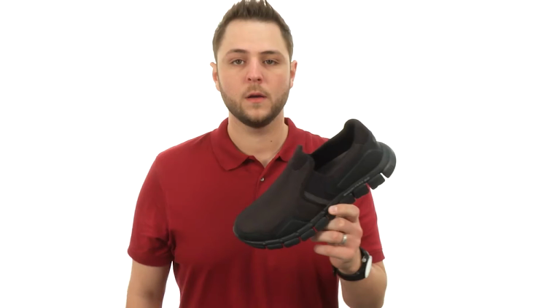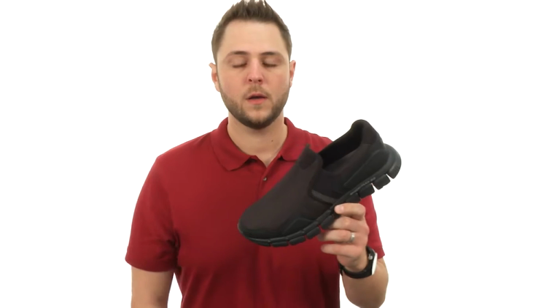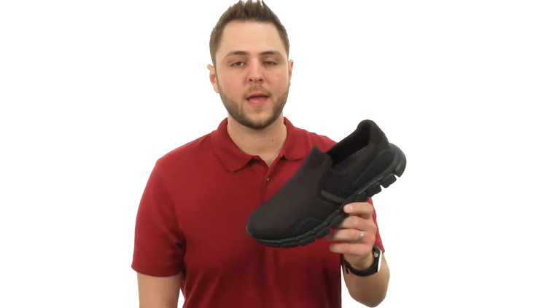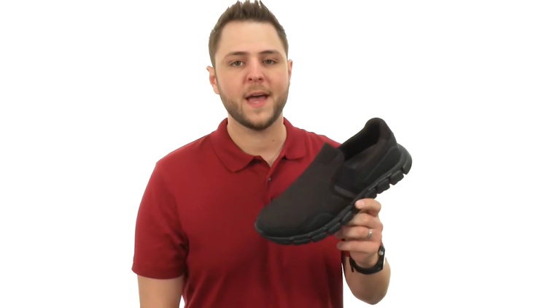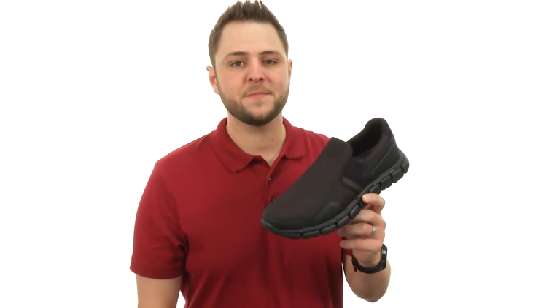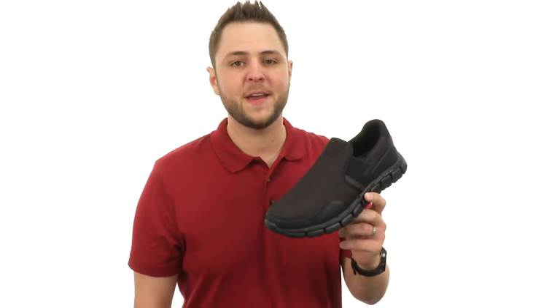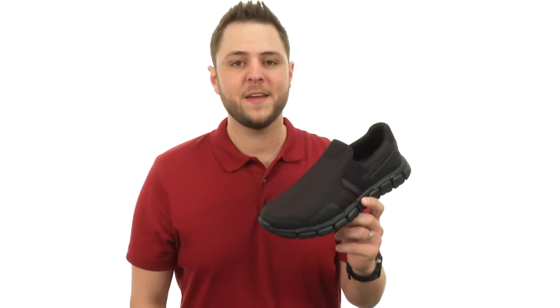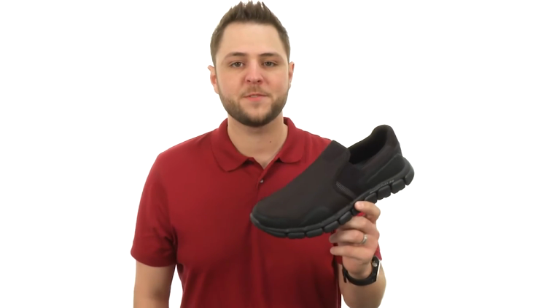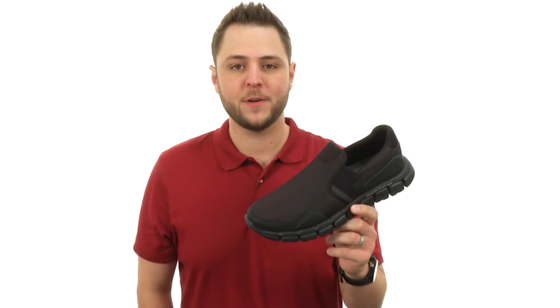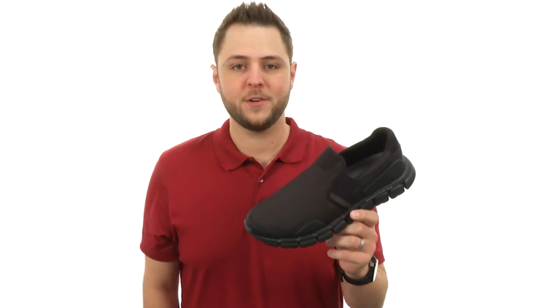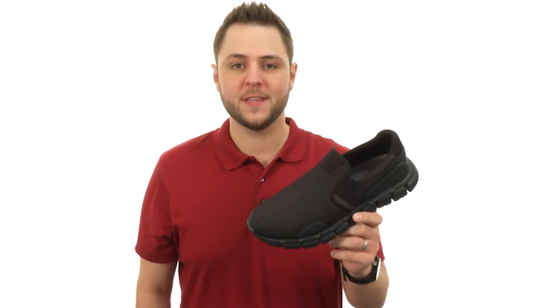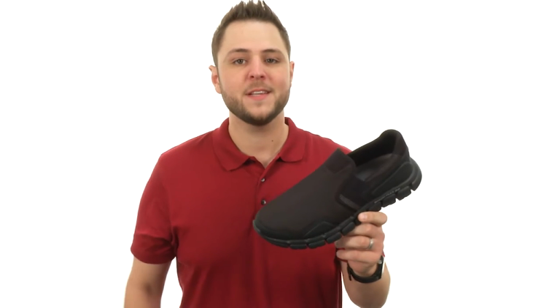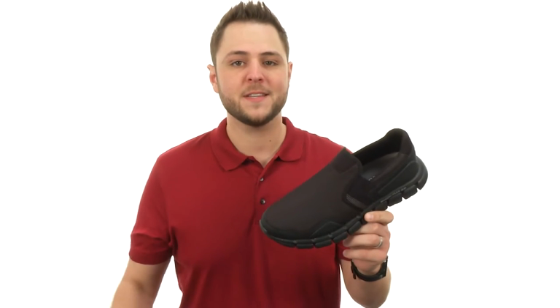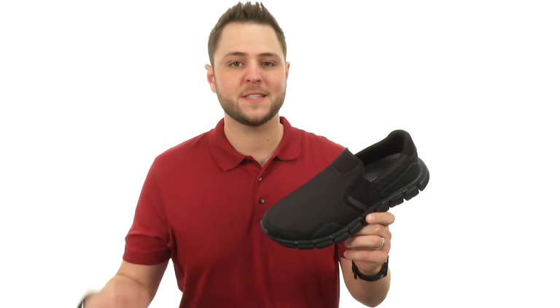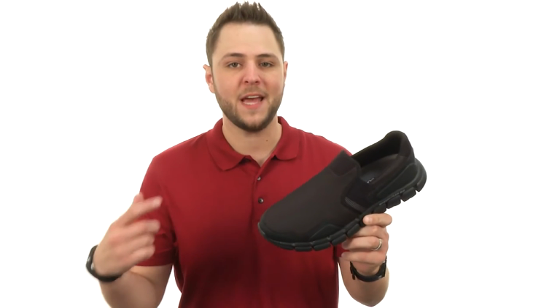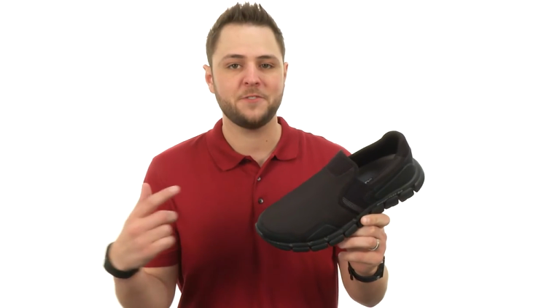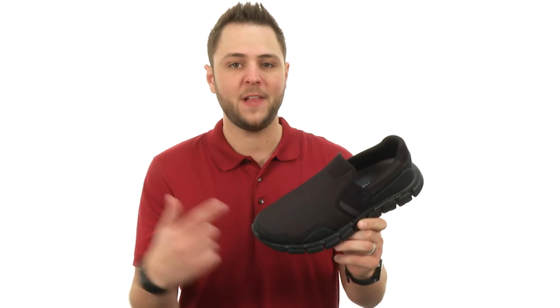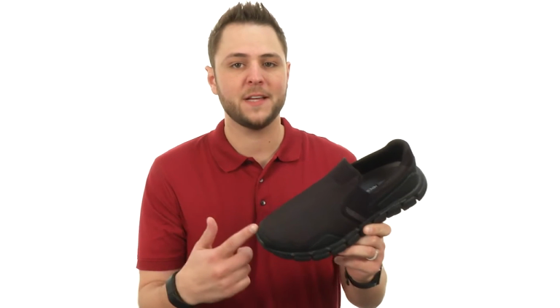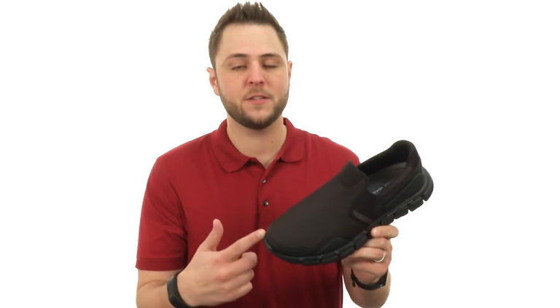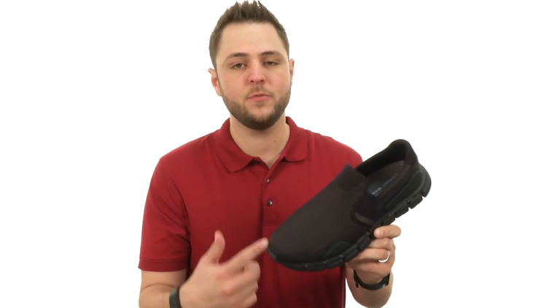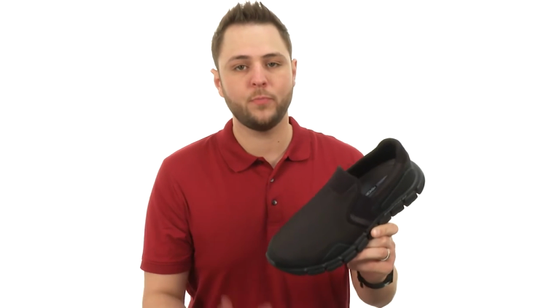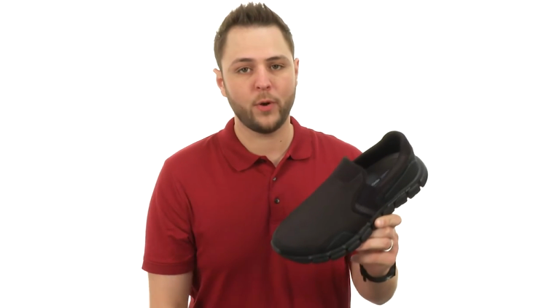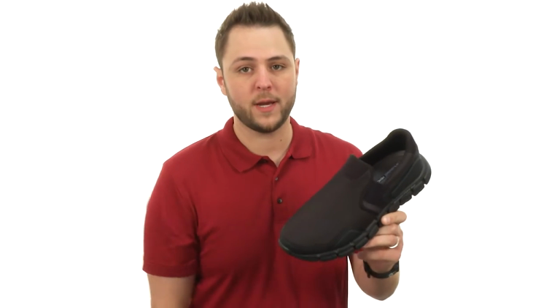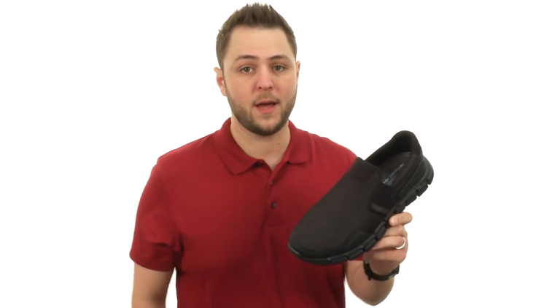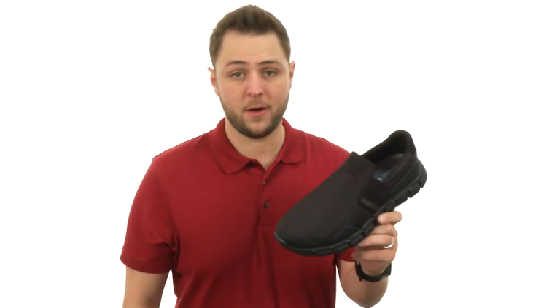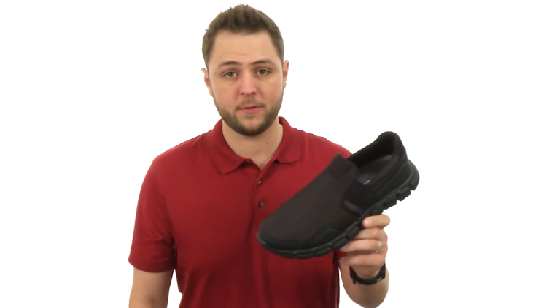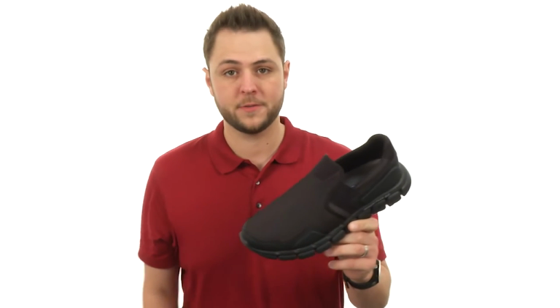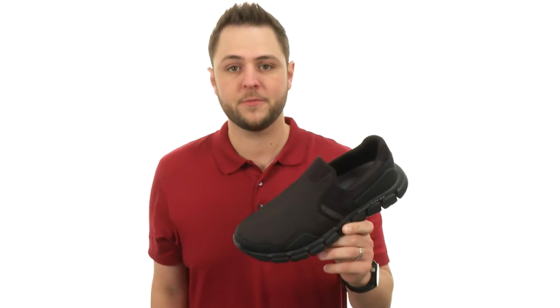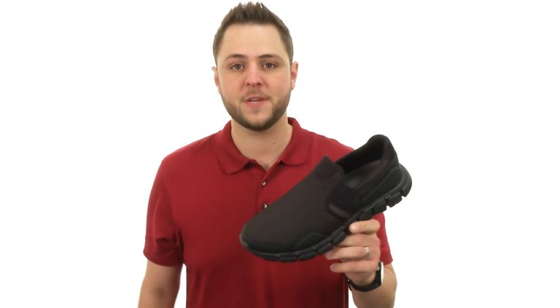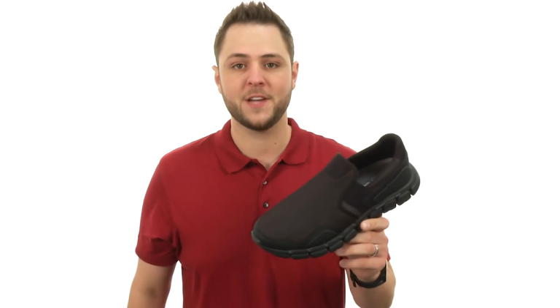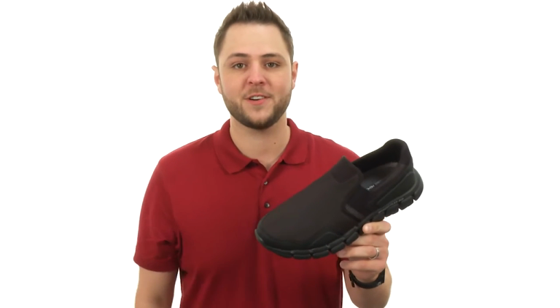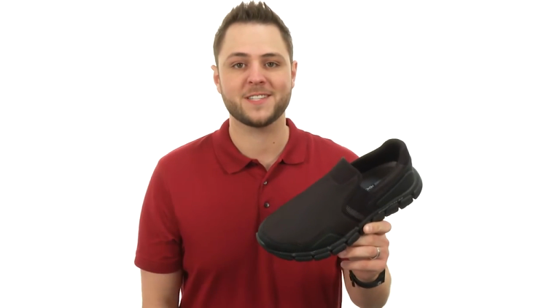Hey guys, my name is Richard and this is Sketchflex 2.0 from Skechers.